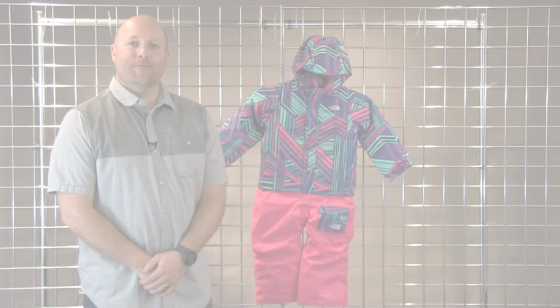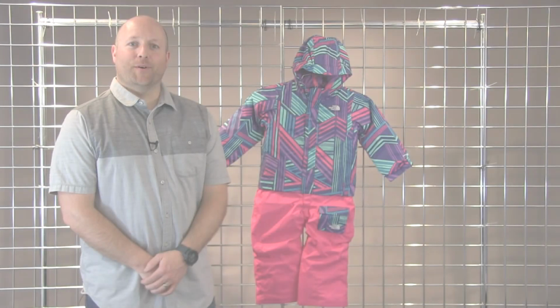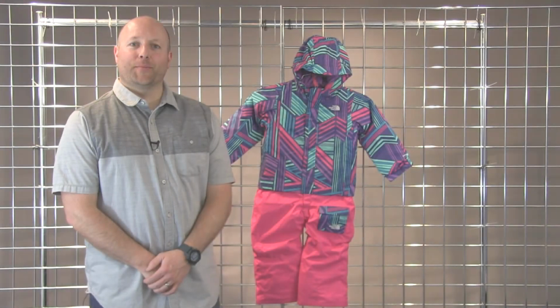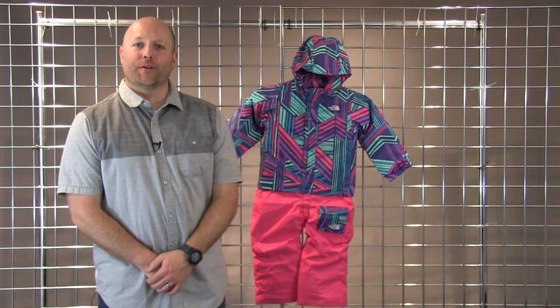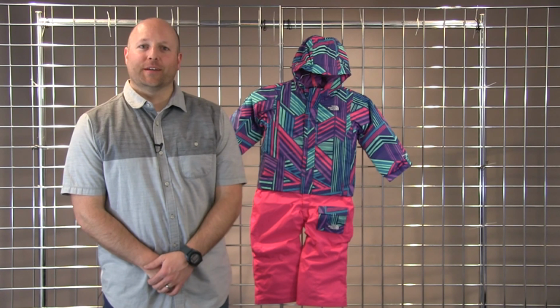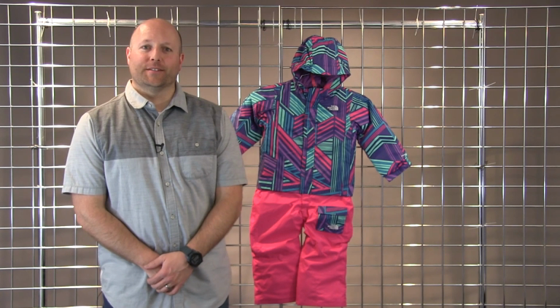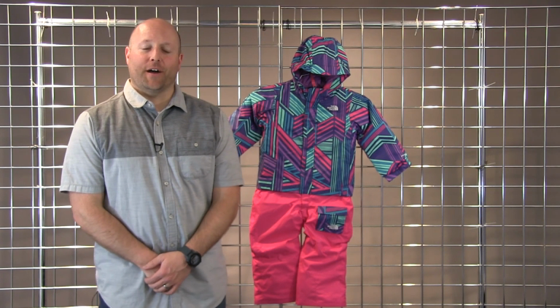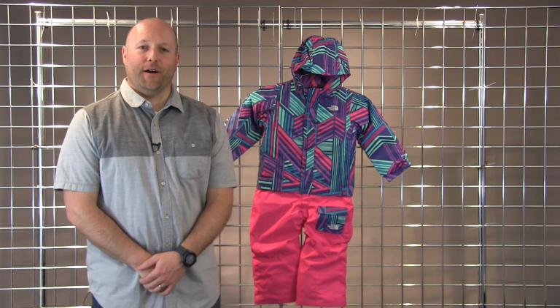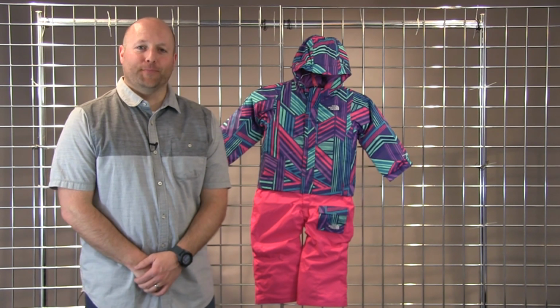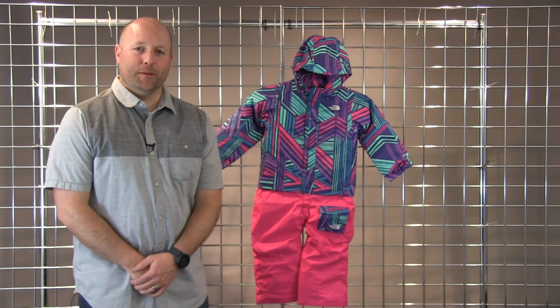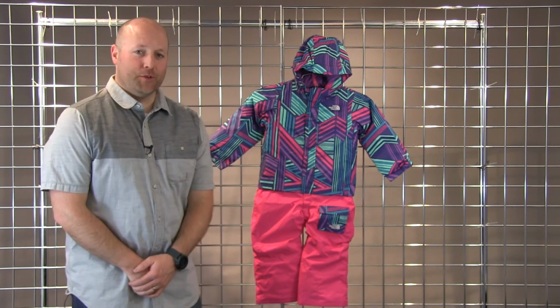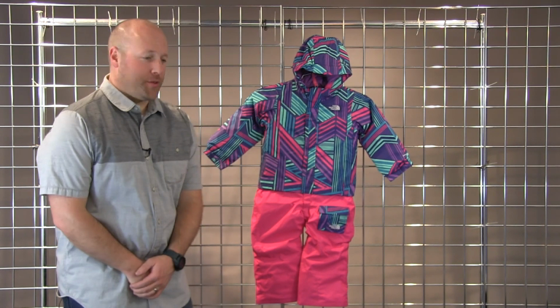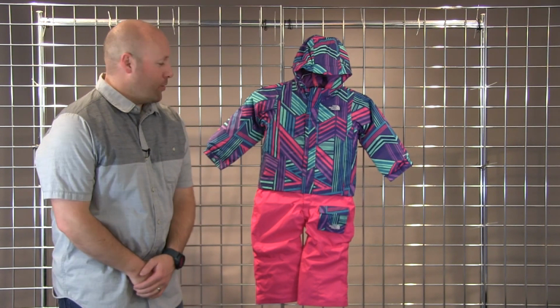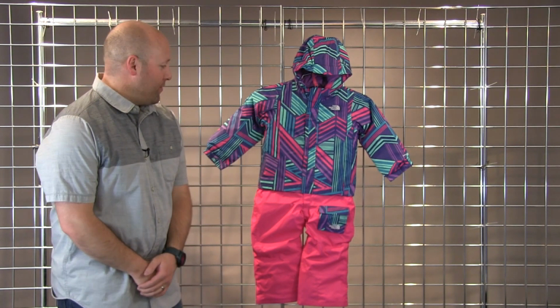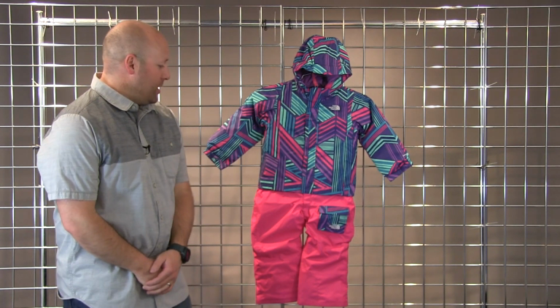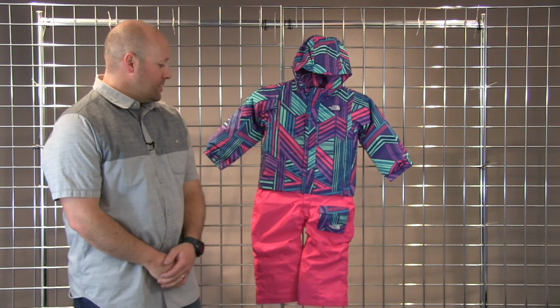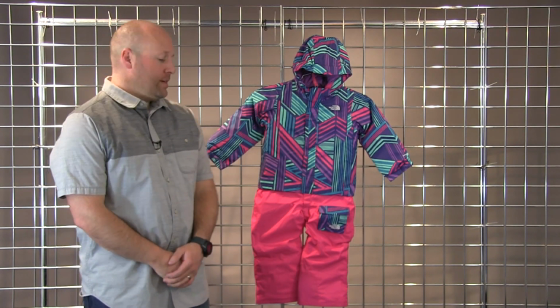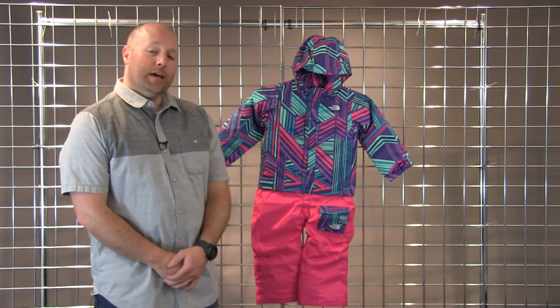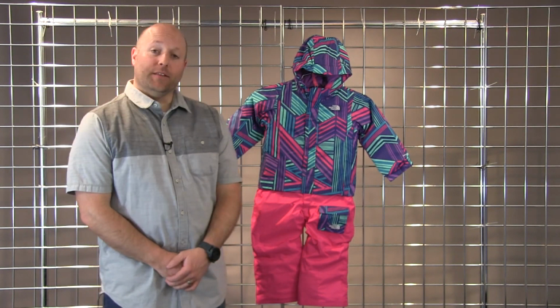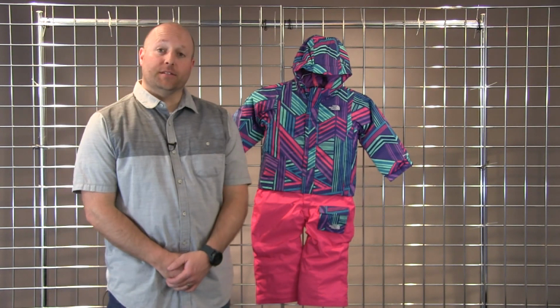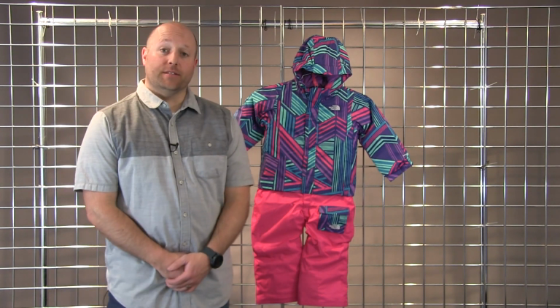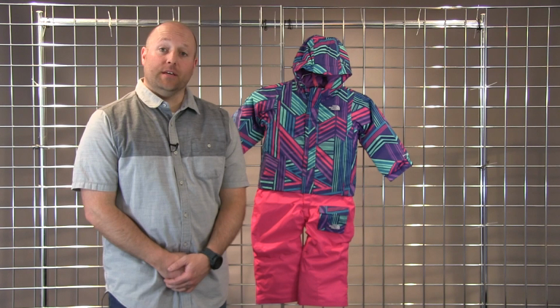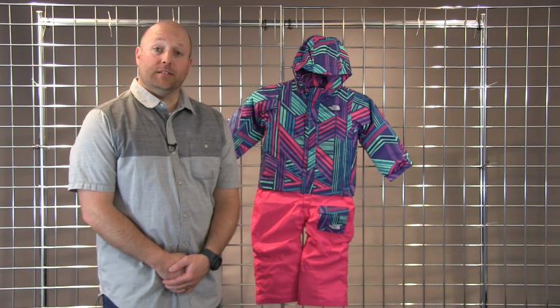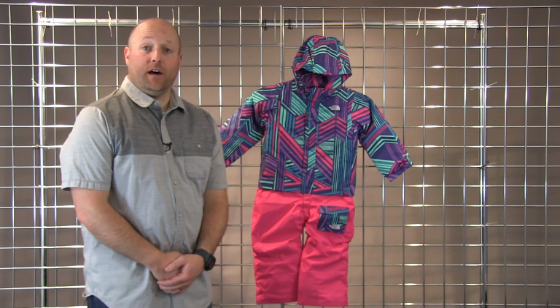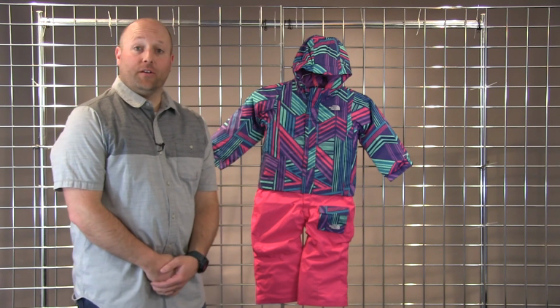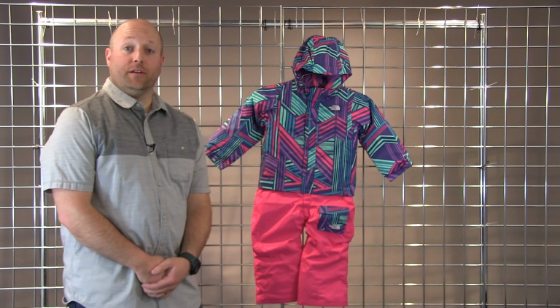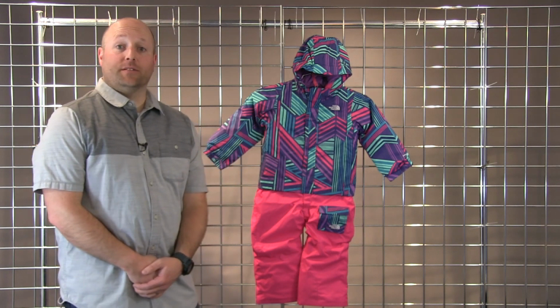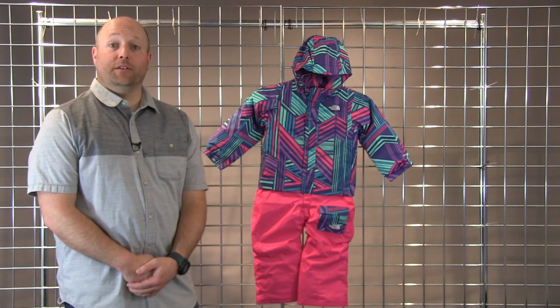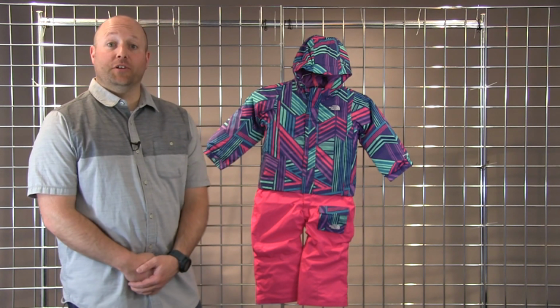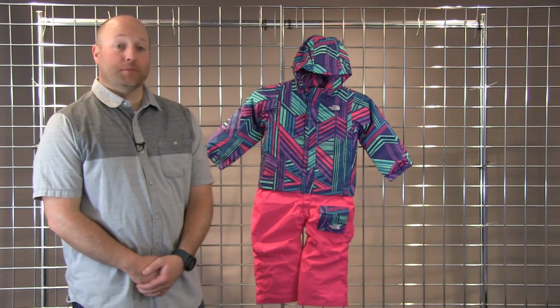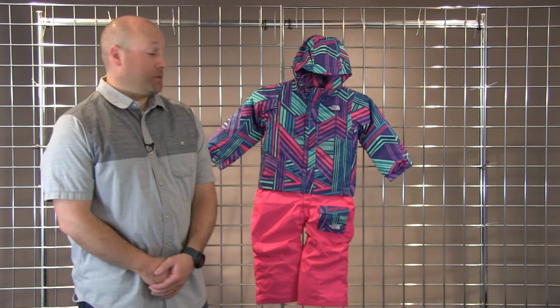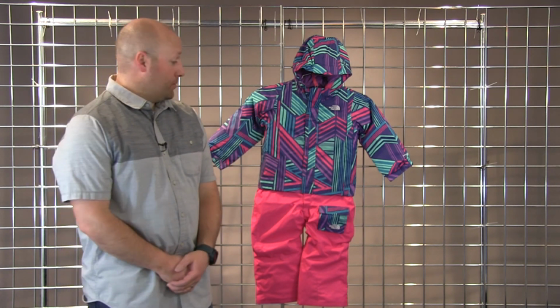Welcome to WinterKids.com. I'm Drew with the North Face and this is the toddler insulated jumpsuit.